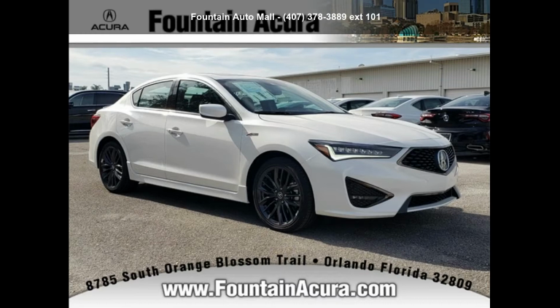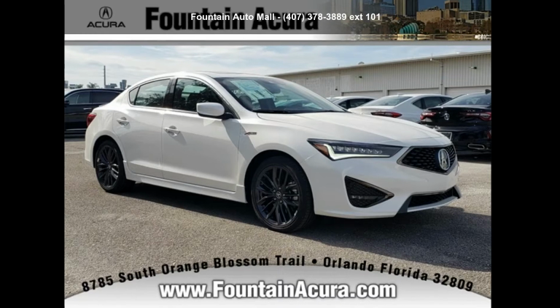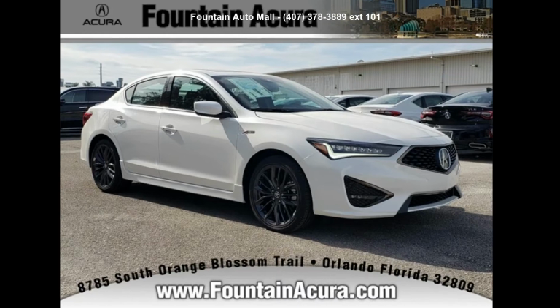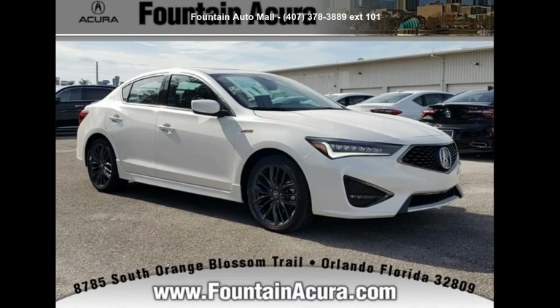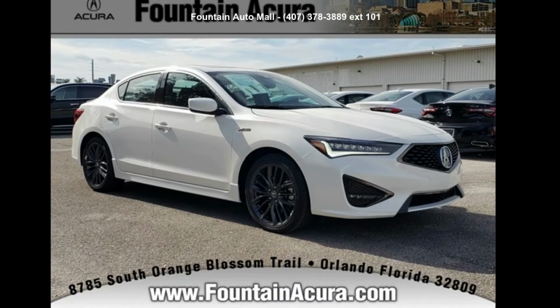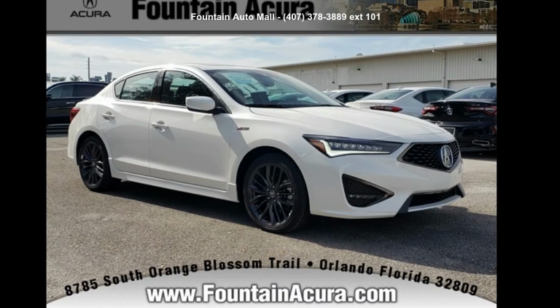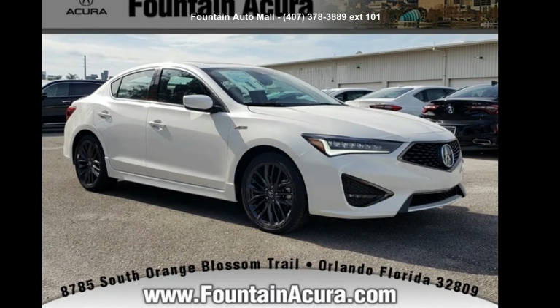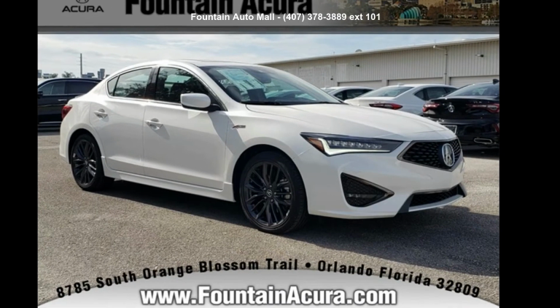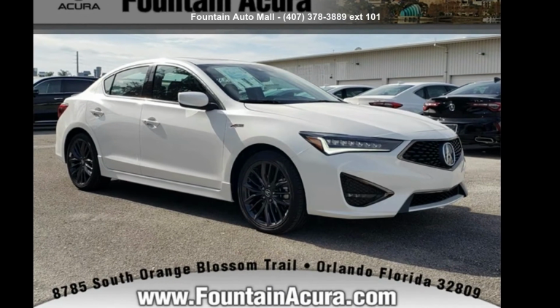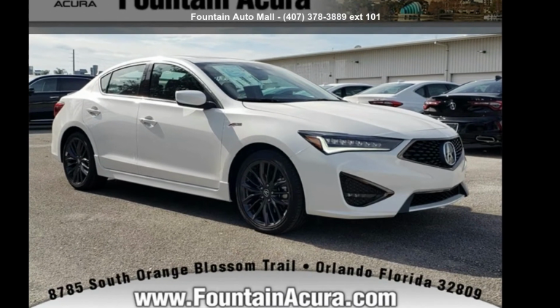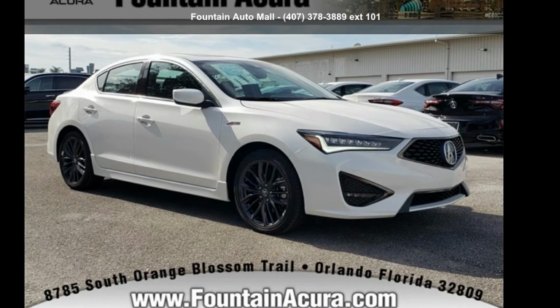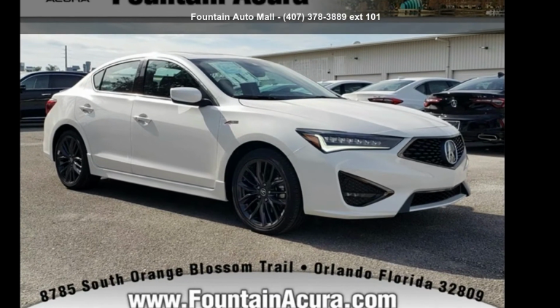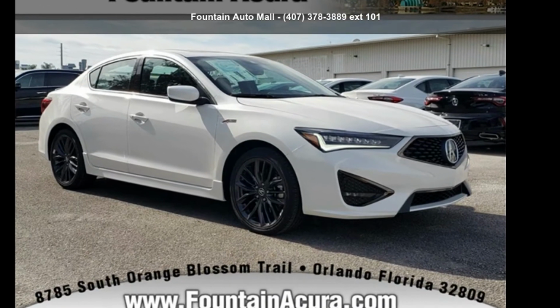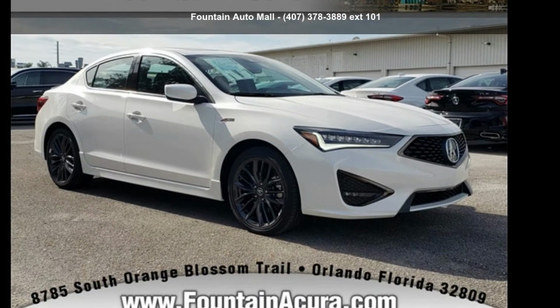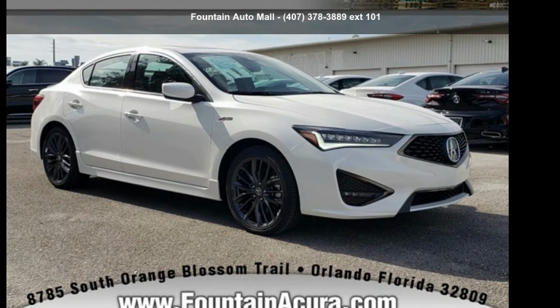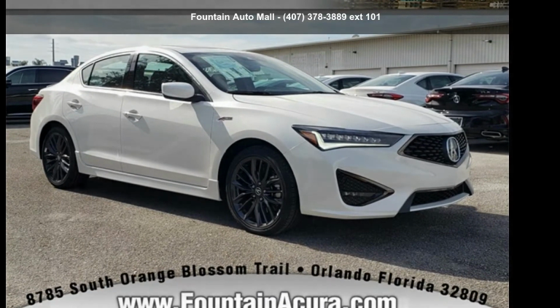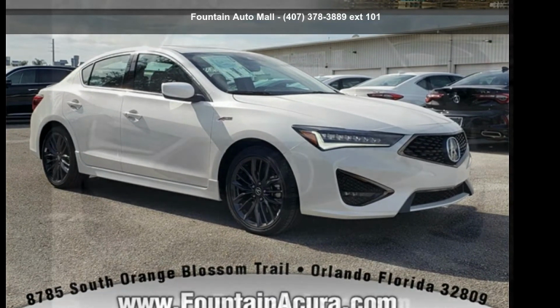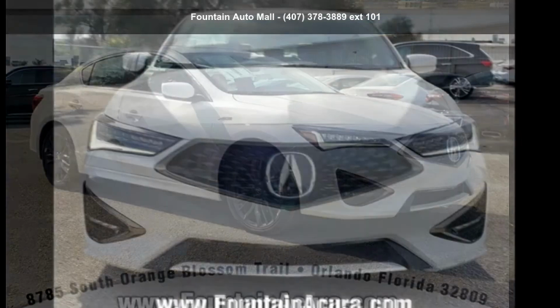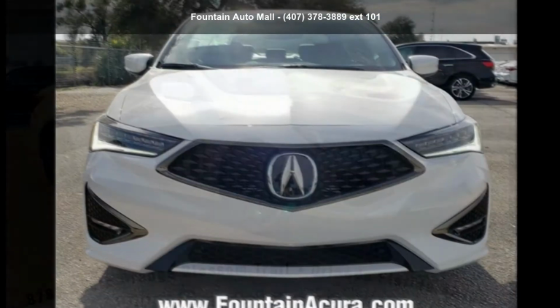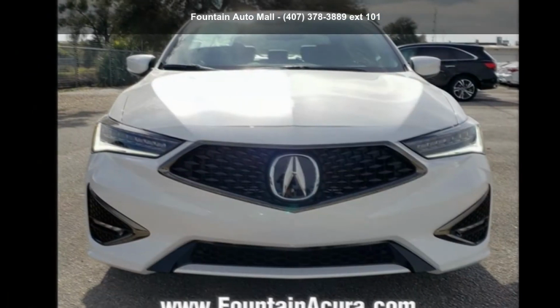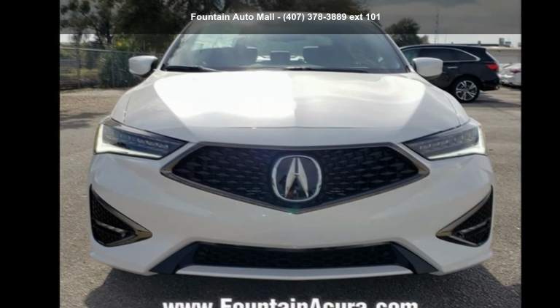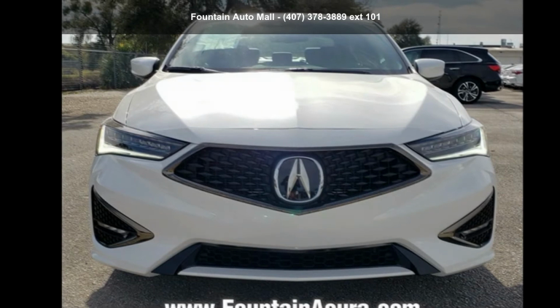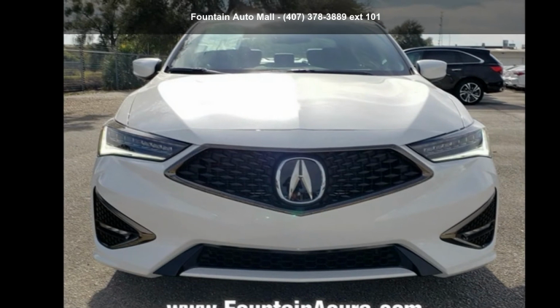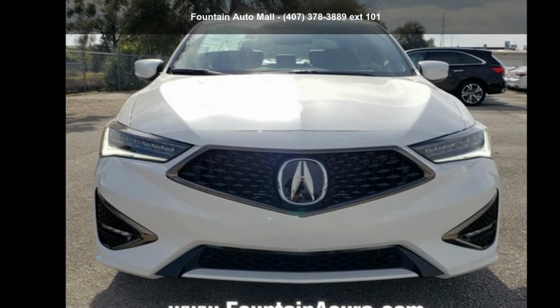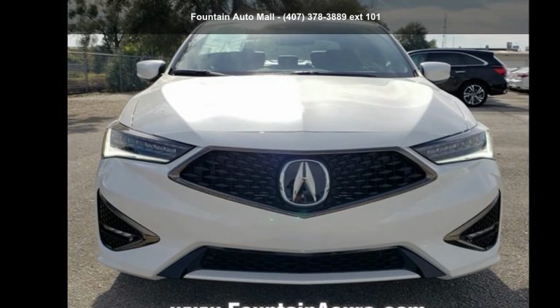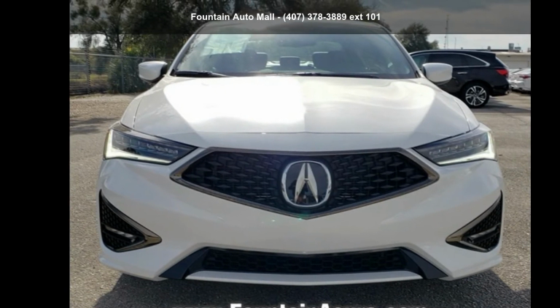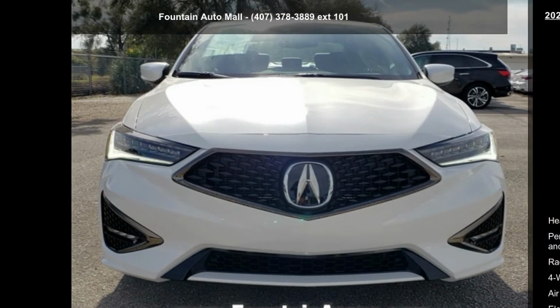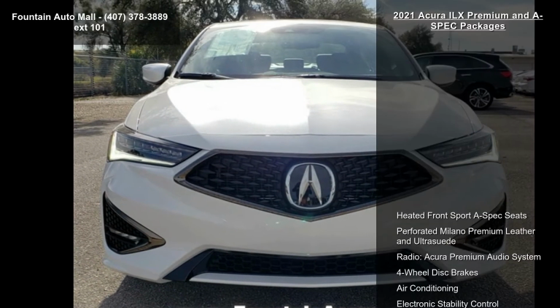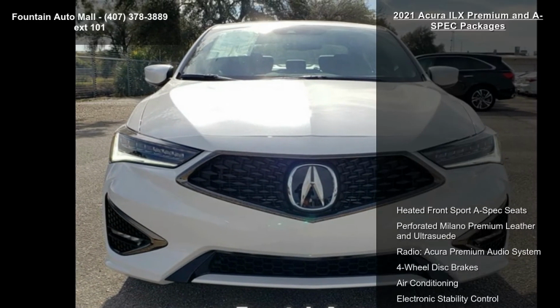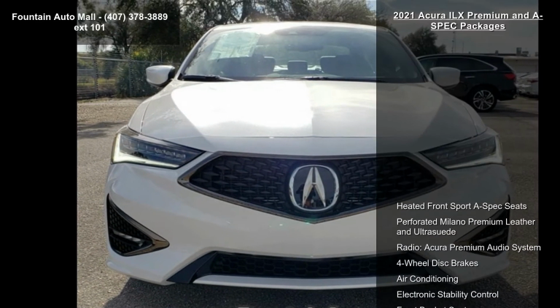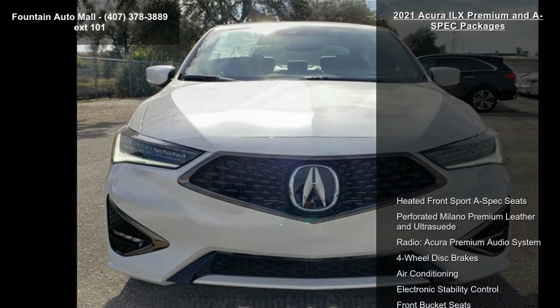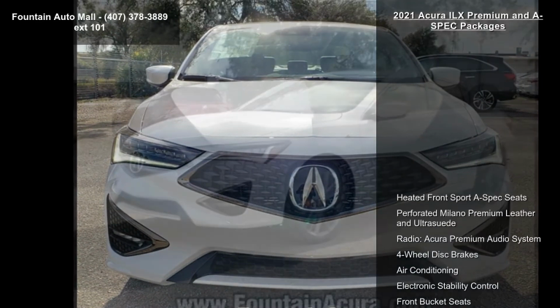Check out this Acura 2021 ILX Premium and A-Spec Packages. If you are looking for a first-class ride, you have found it.